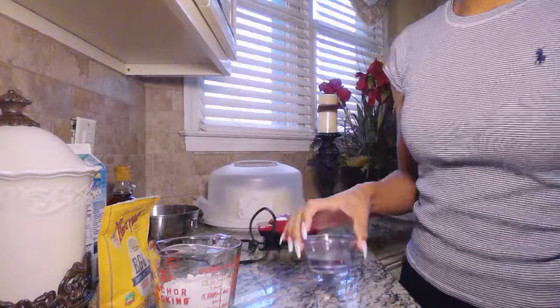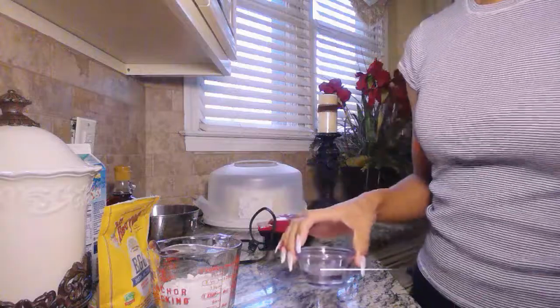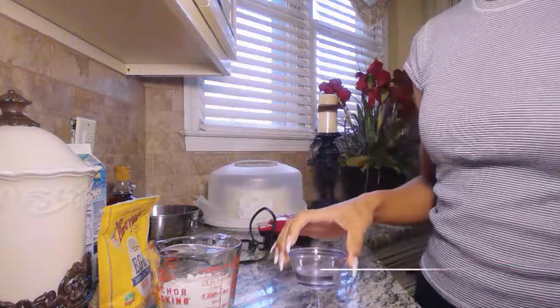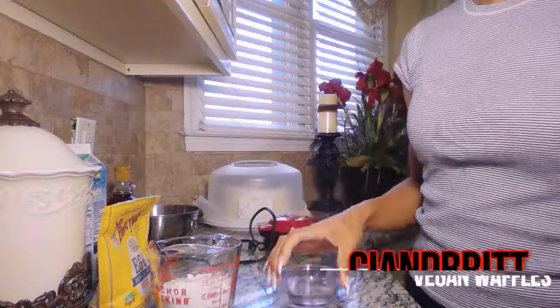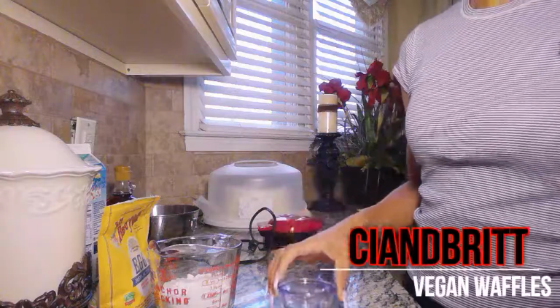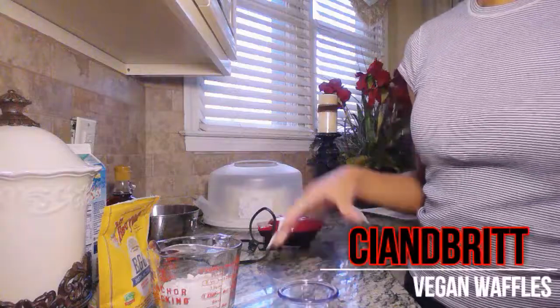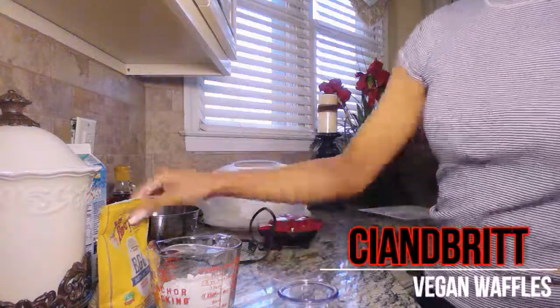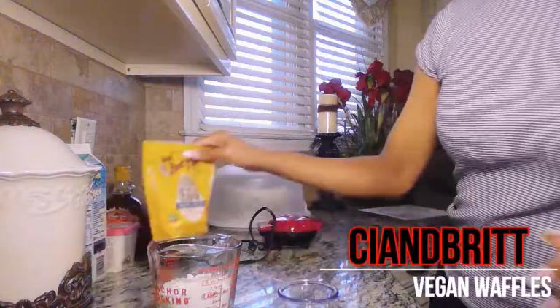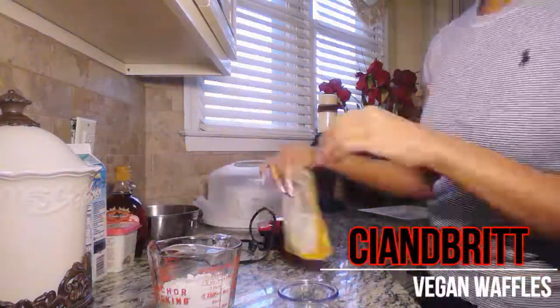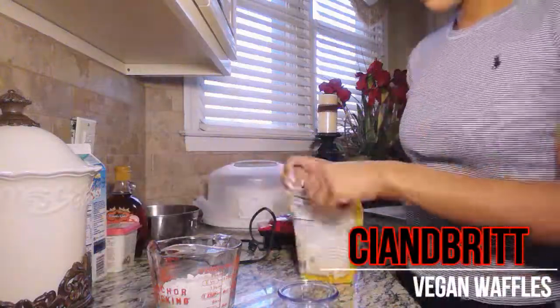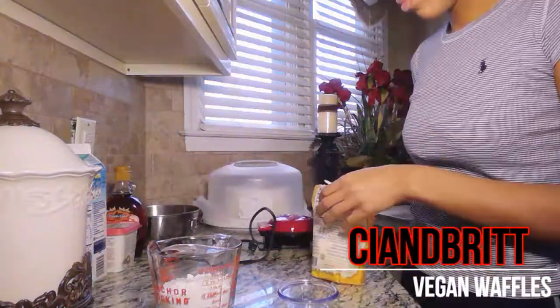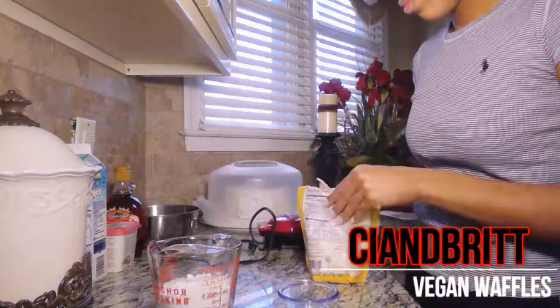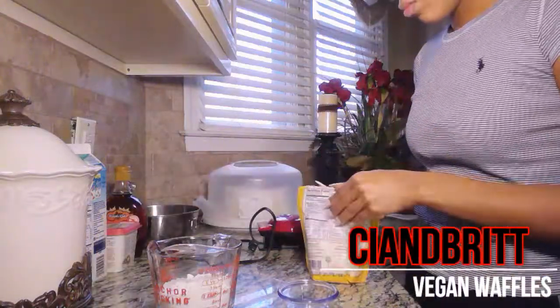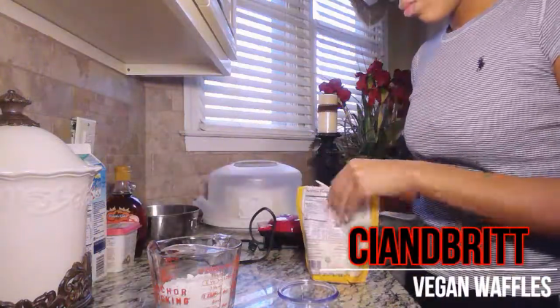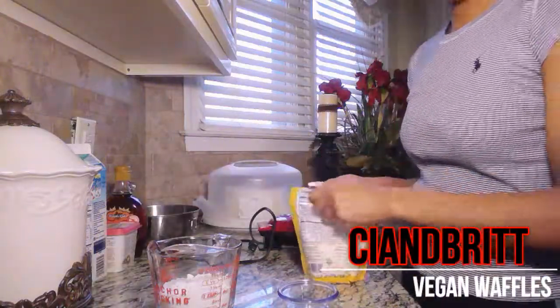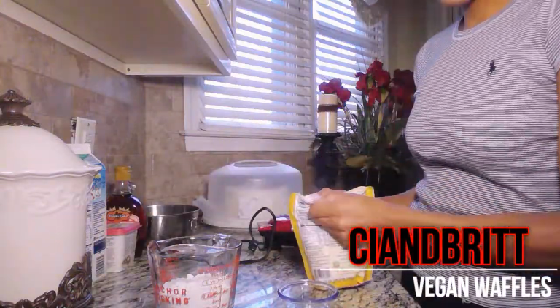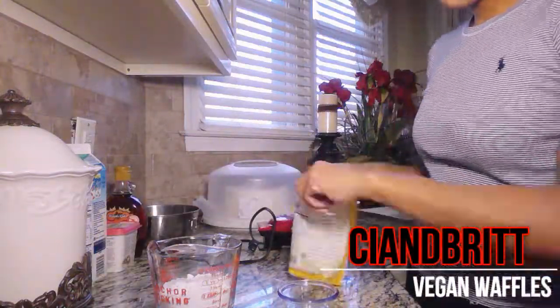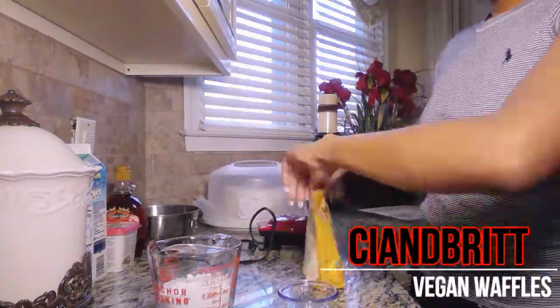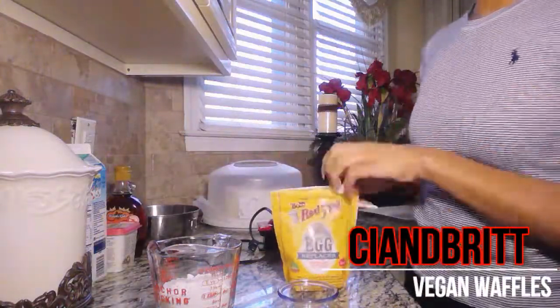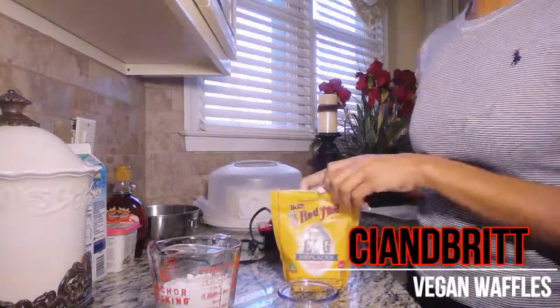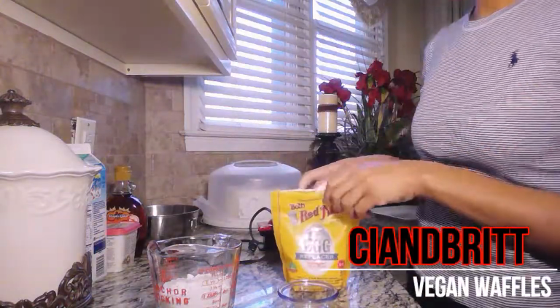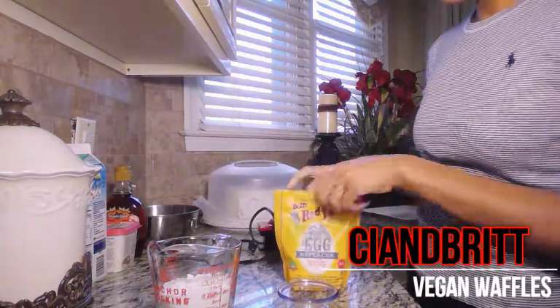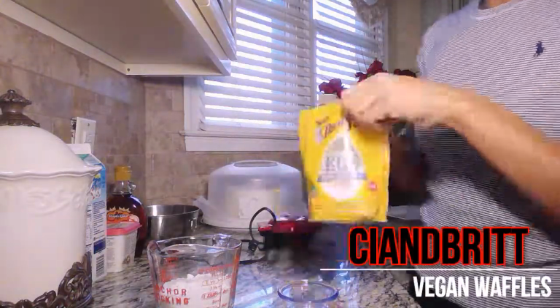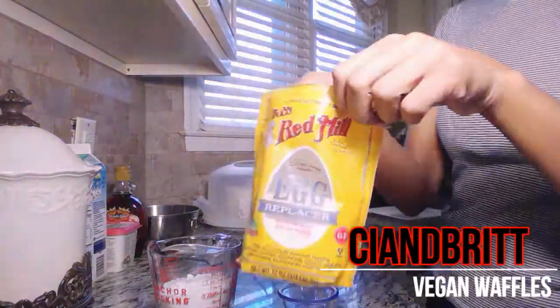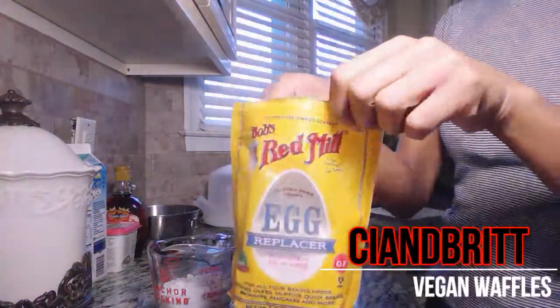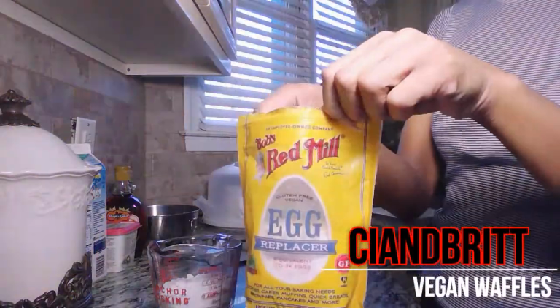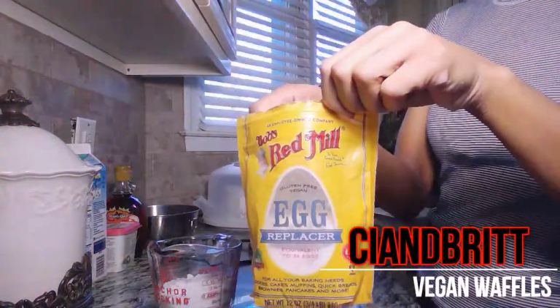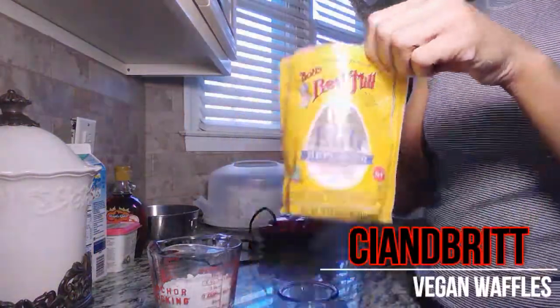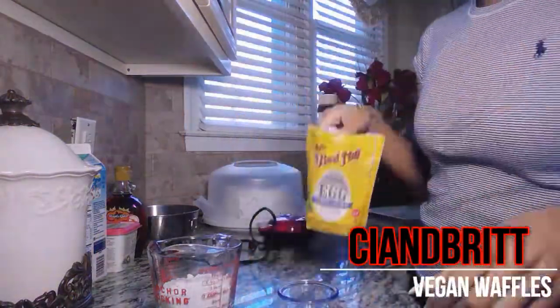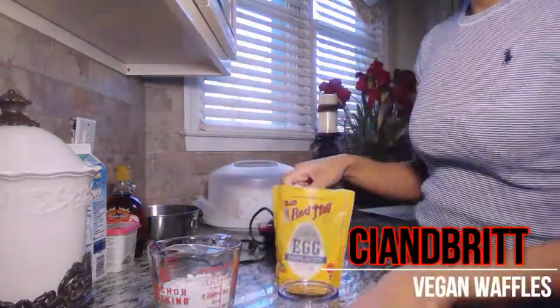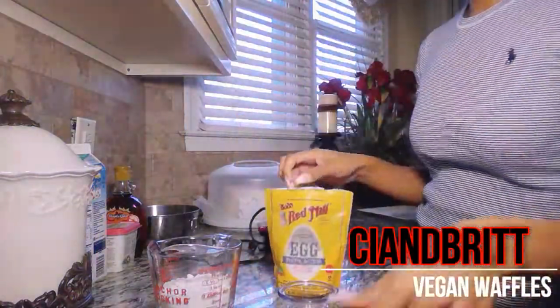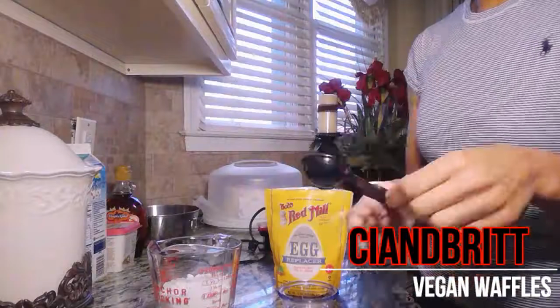Hi you guys! Welcome to Sea and Brit, and today we'll be making vegan waffles.